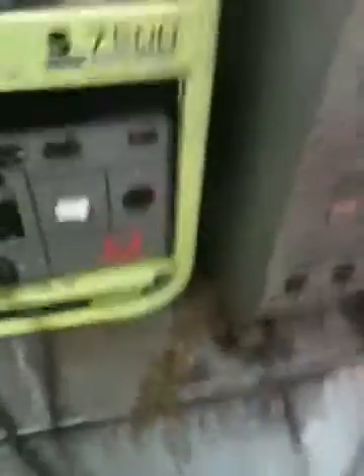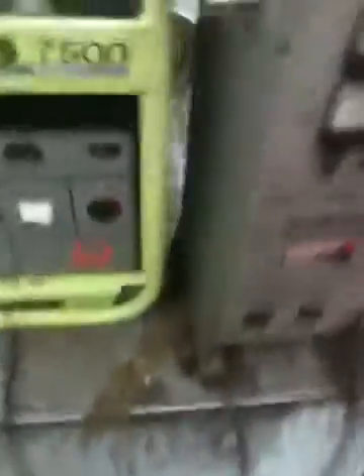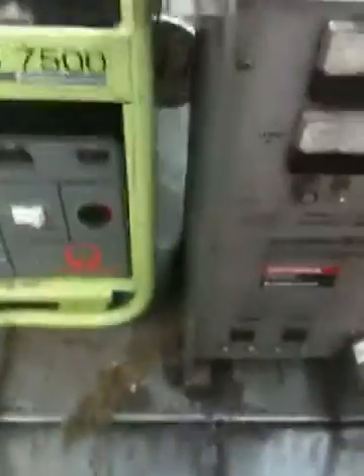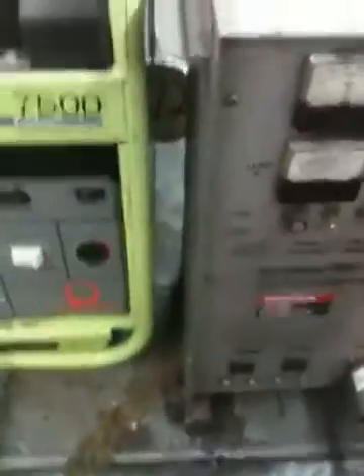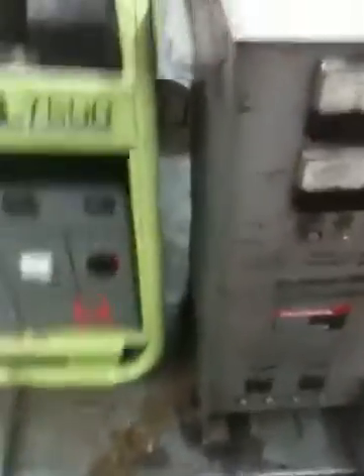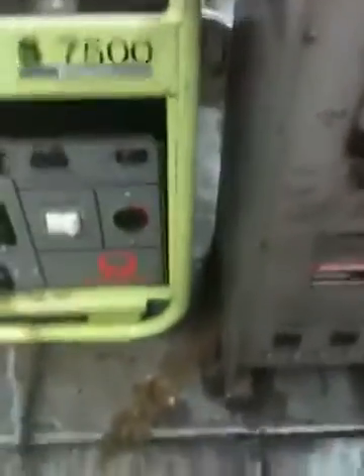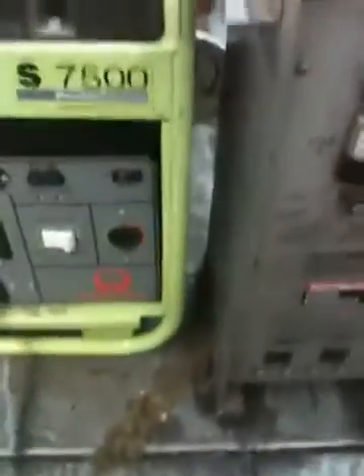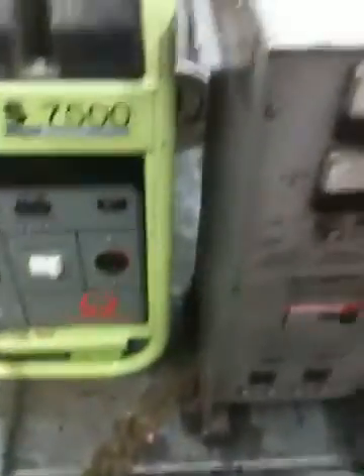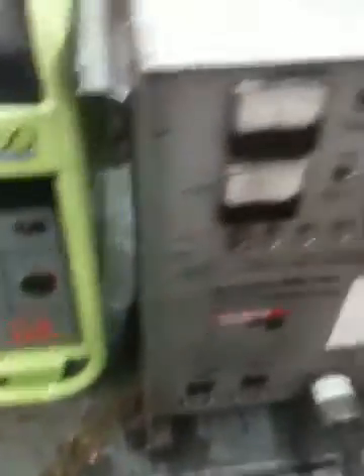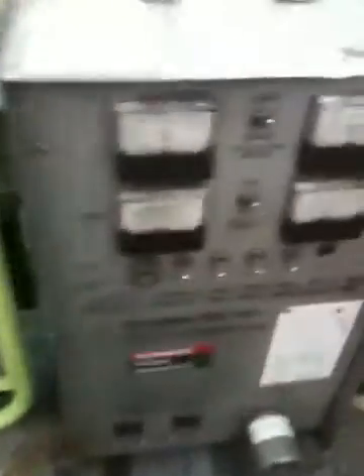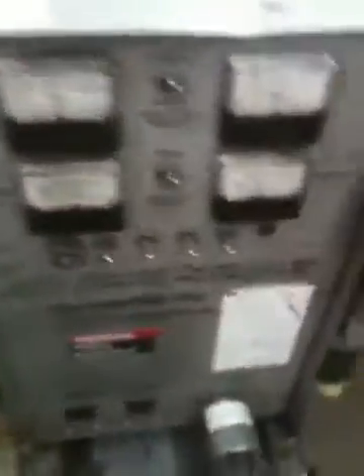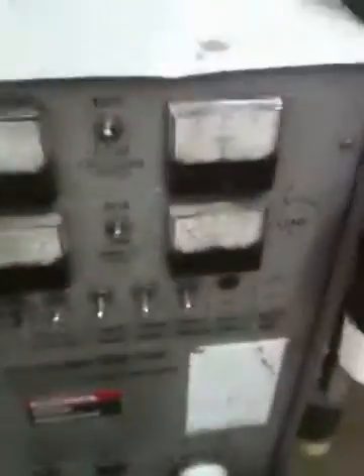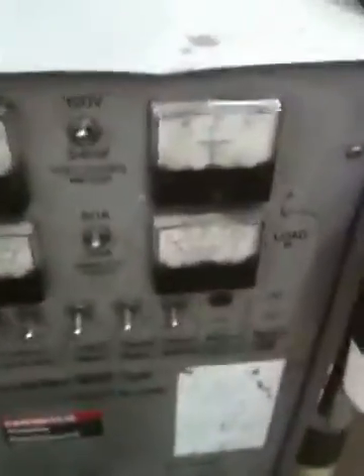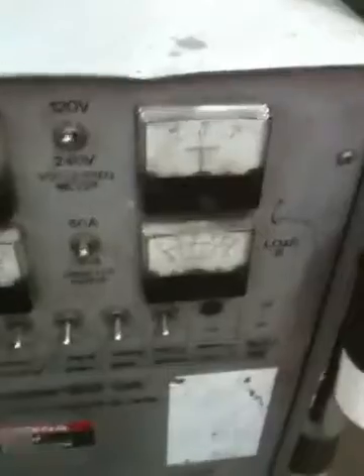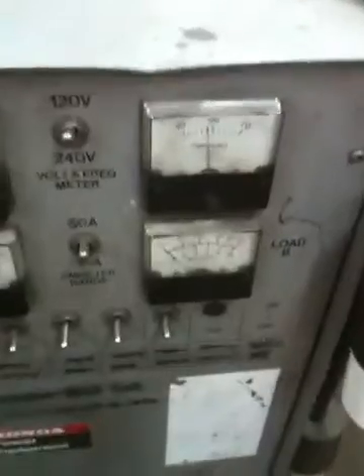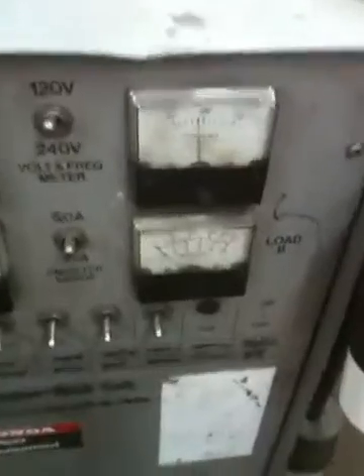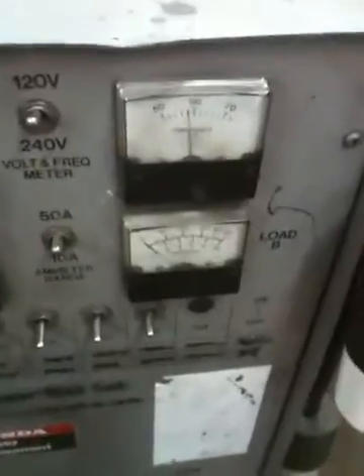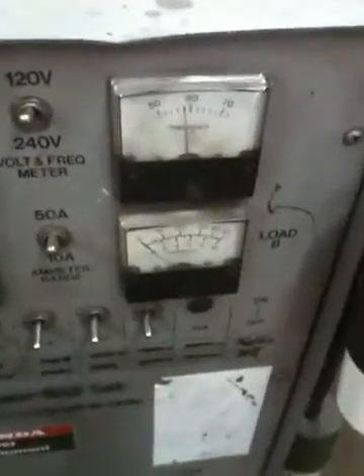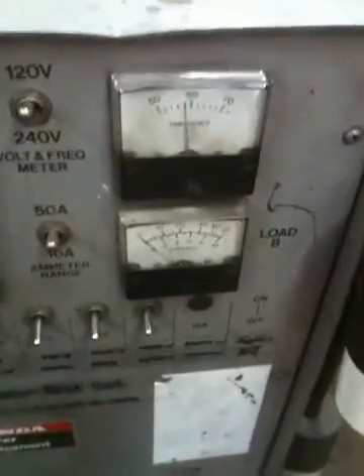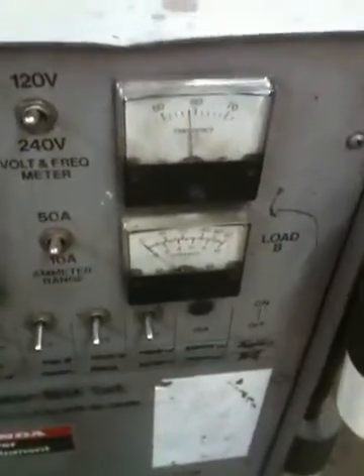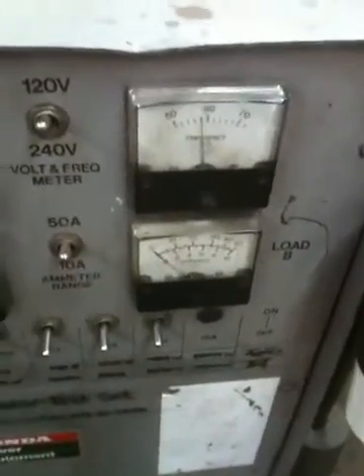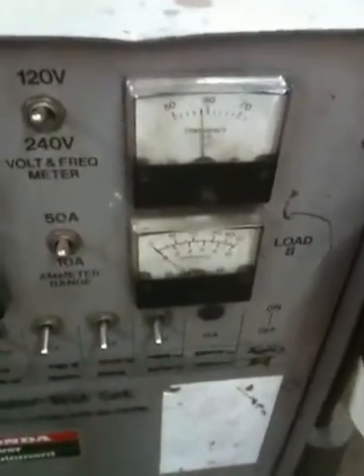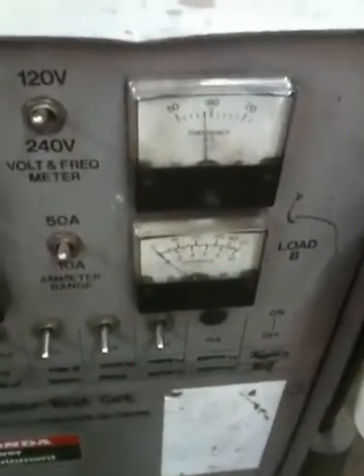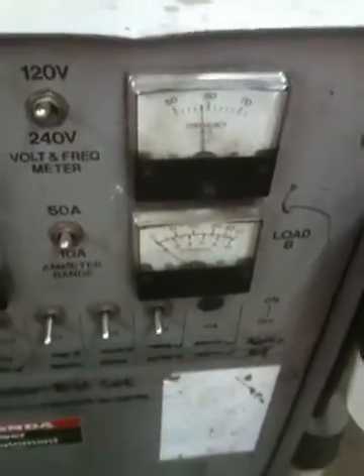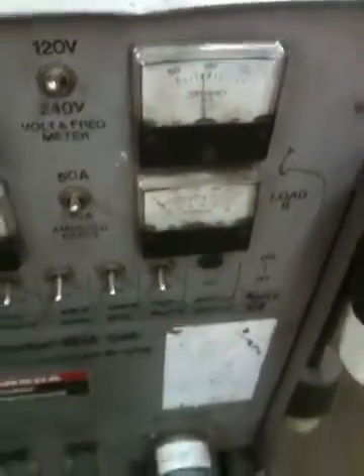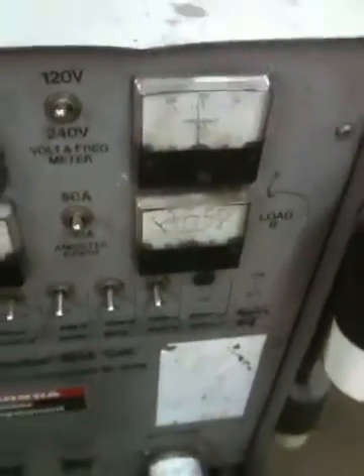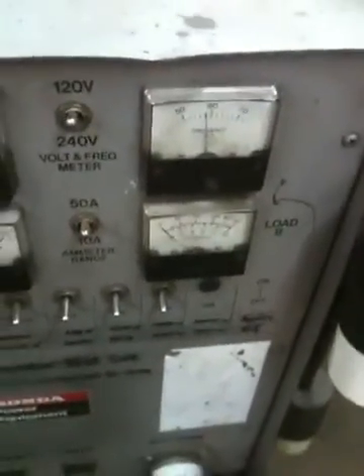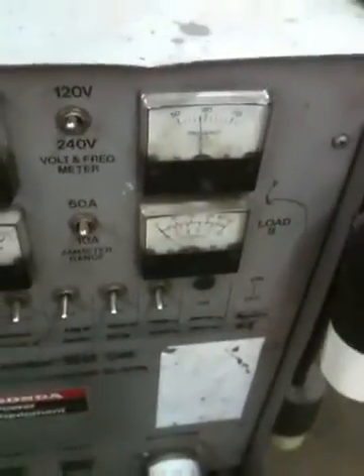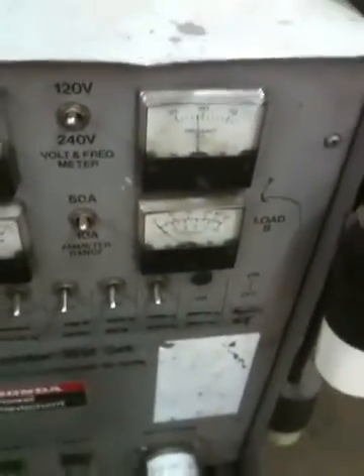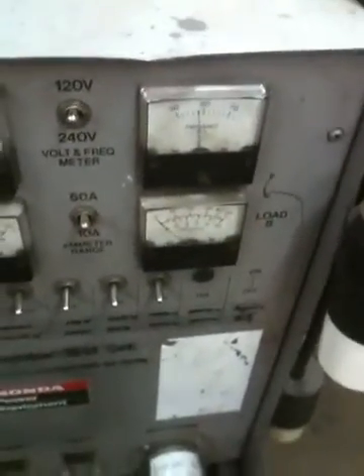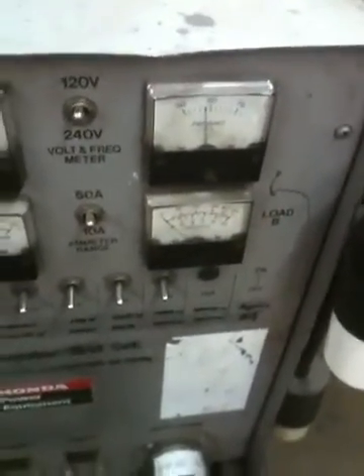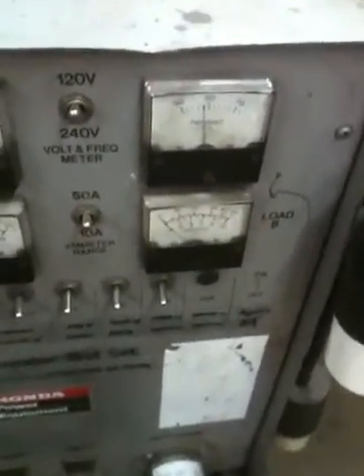Got power! I need to raise the RPMs about 100 RPMs — it needs to be running at 3,750 RPMs.